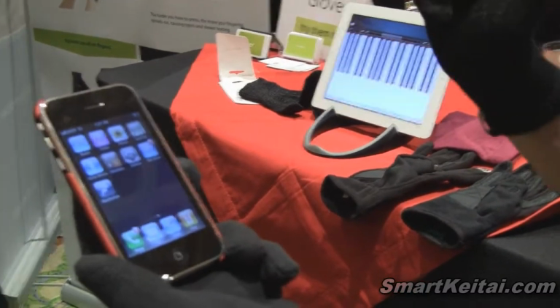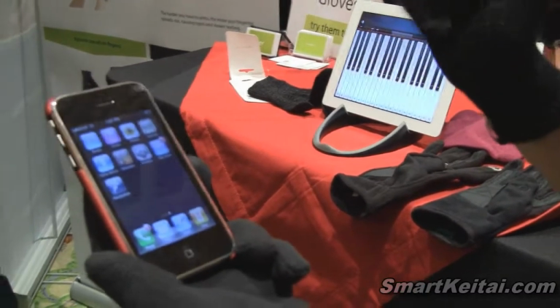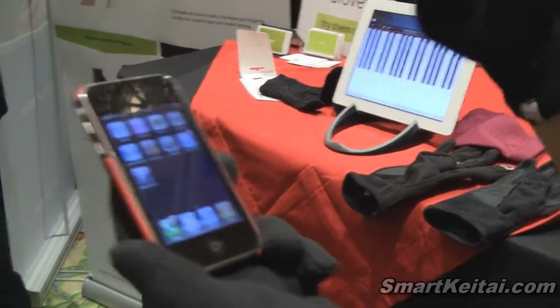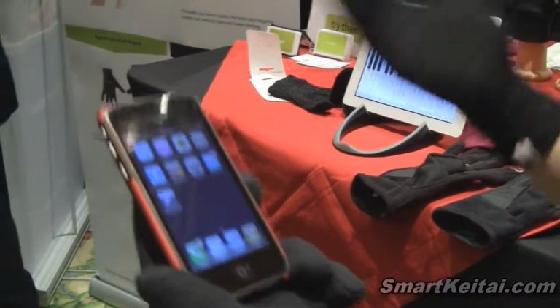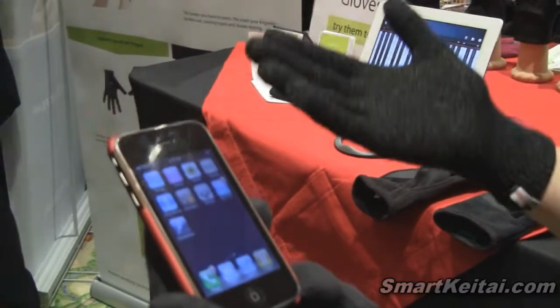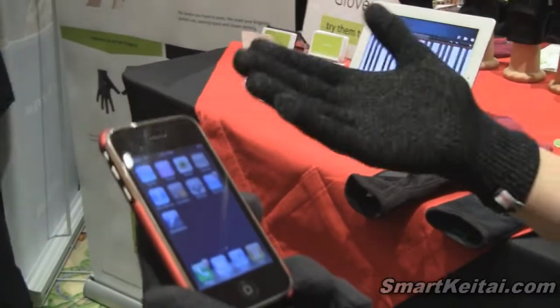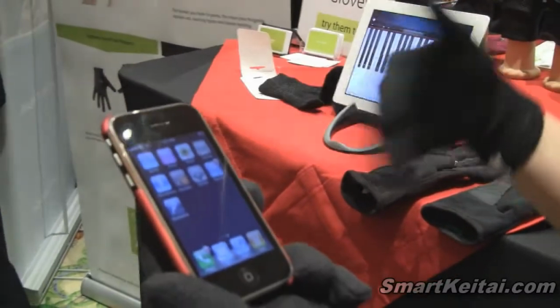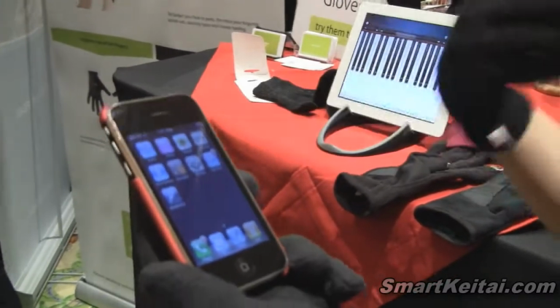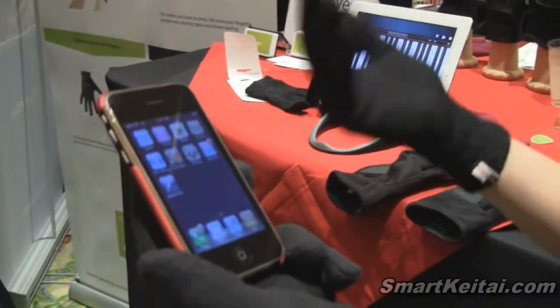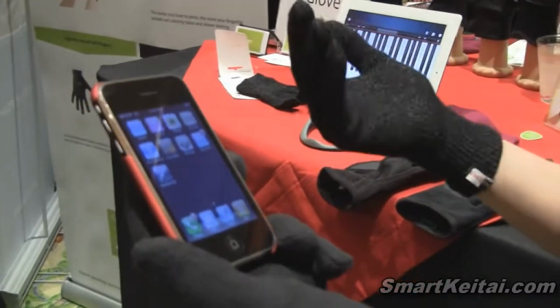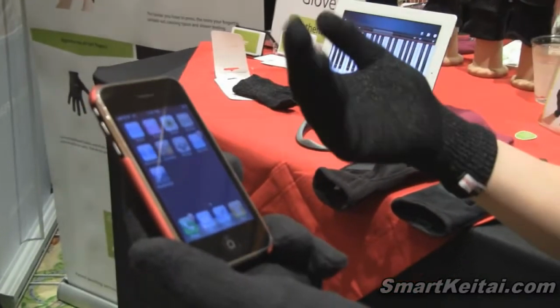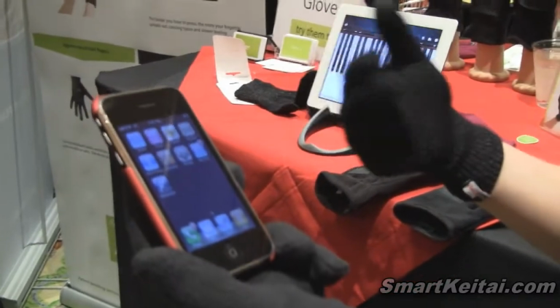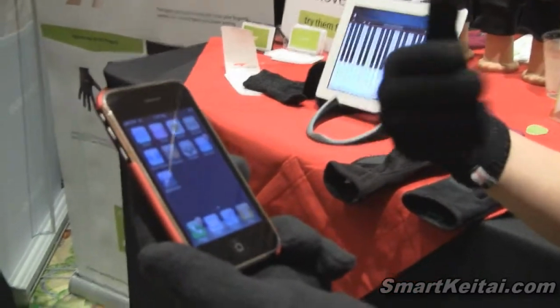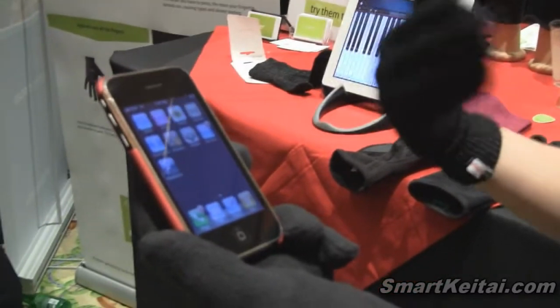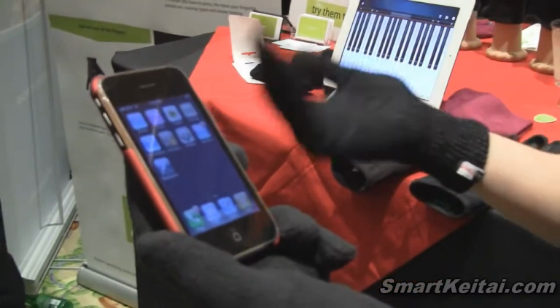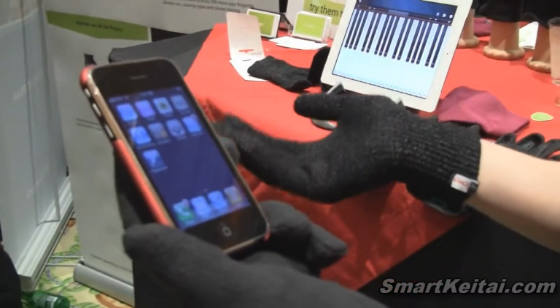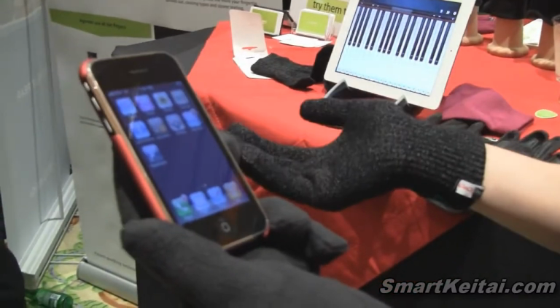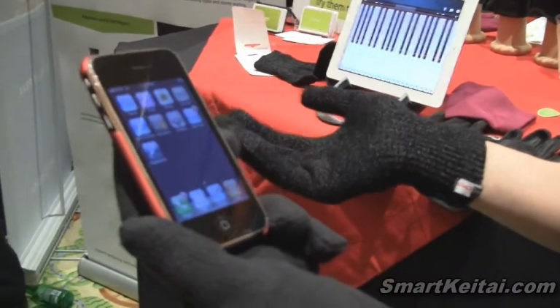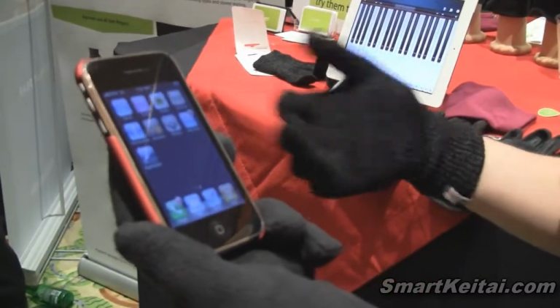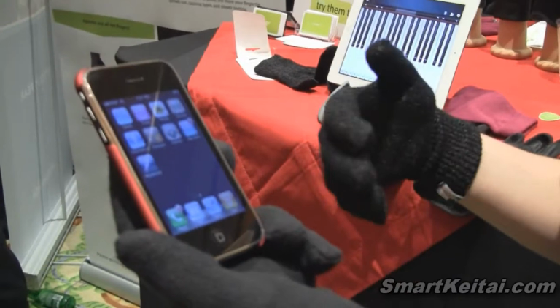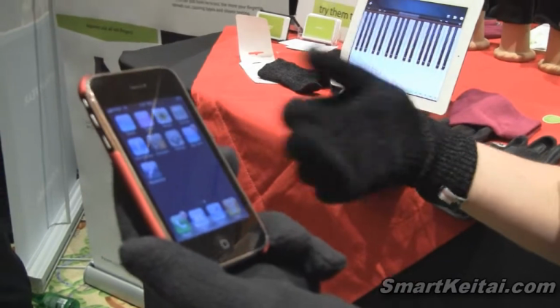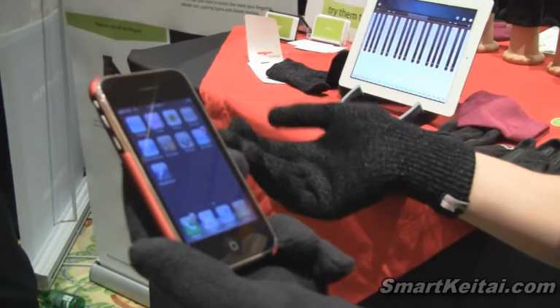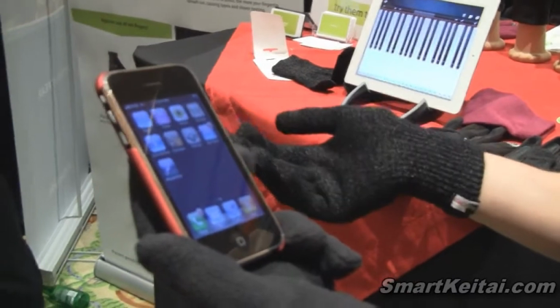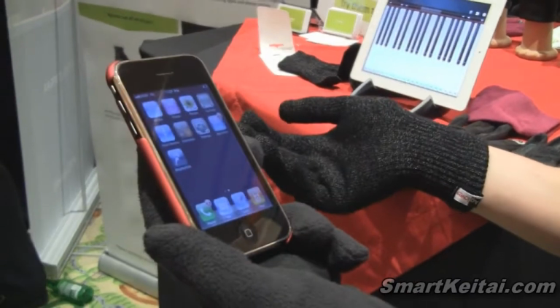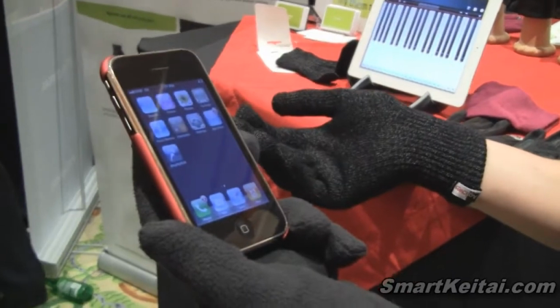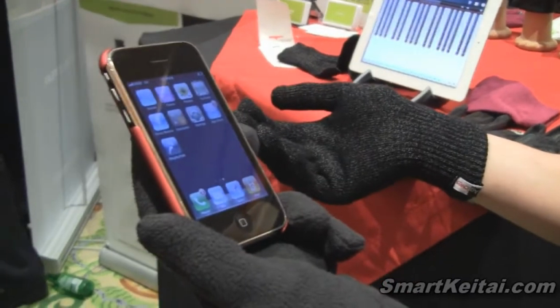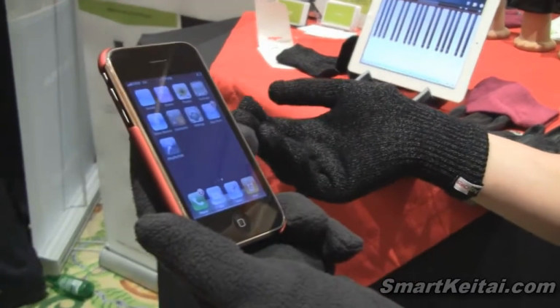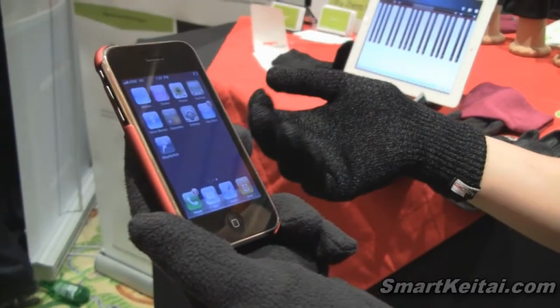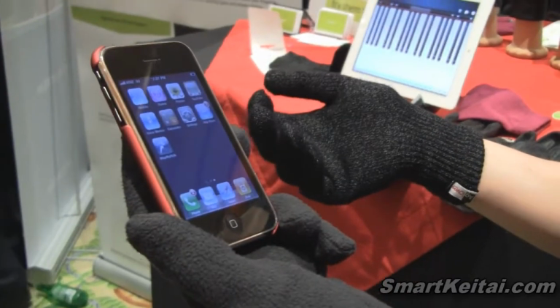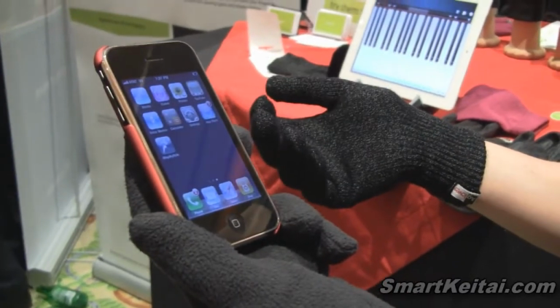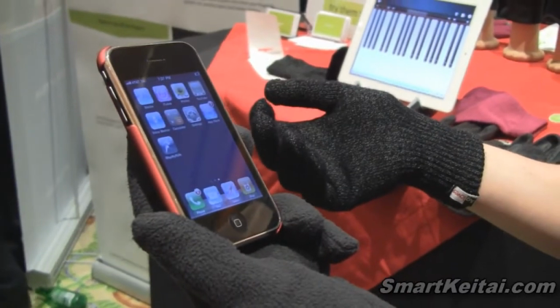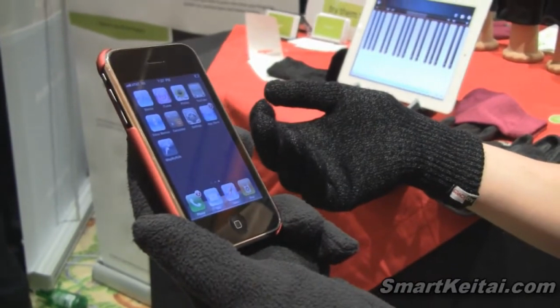On your iPhone or your Android, even your iPad, your Kindle Fire, whatever you happen to be using.